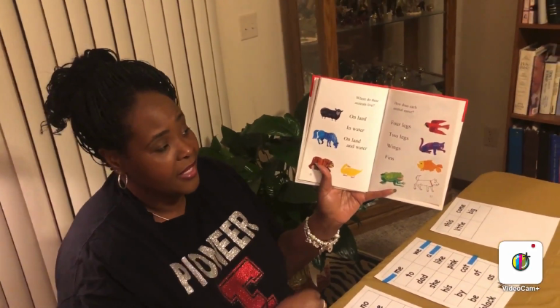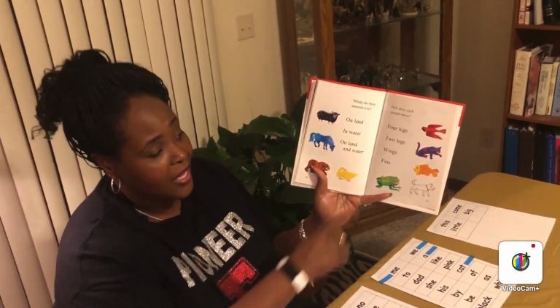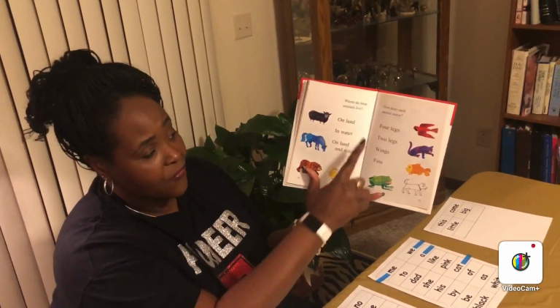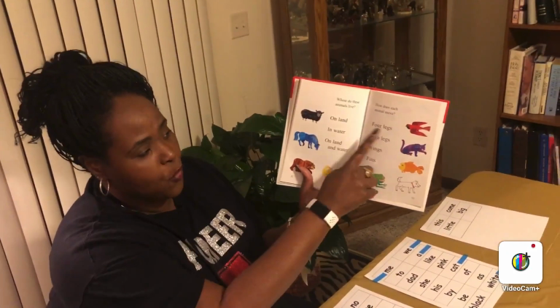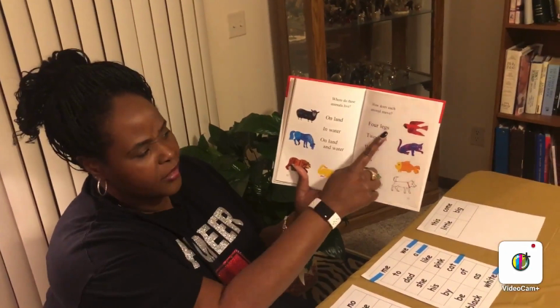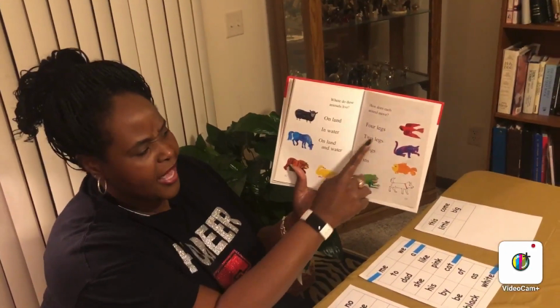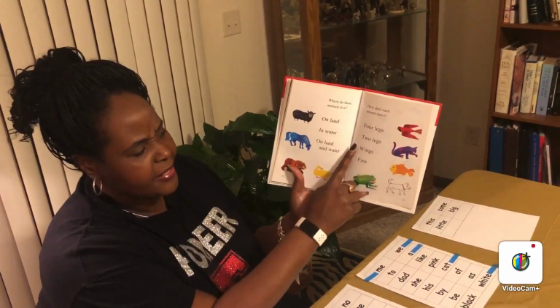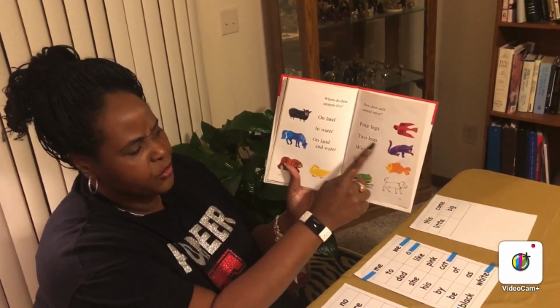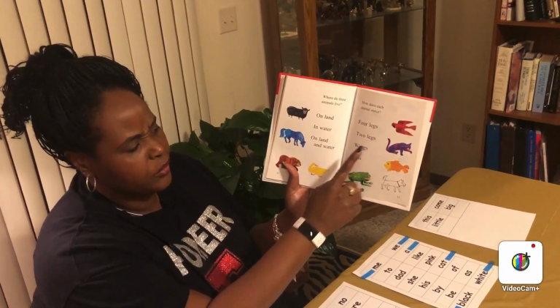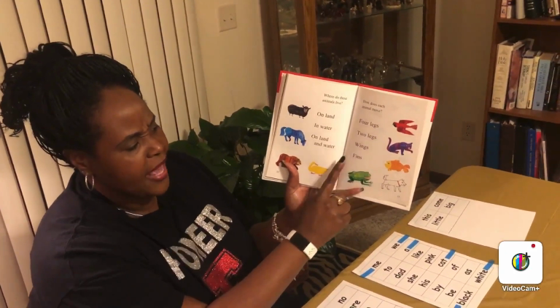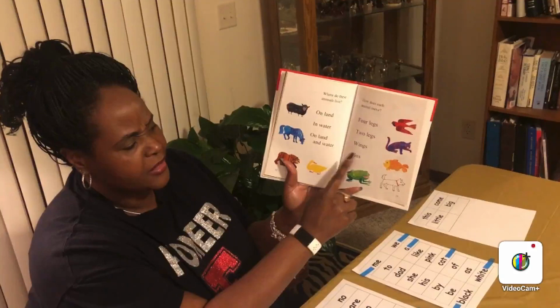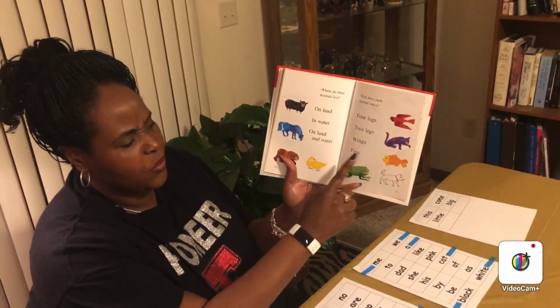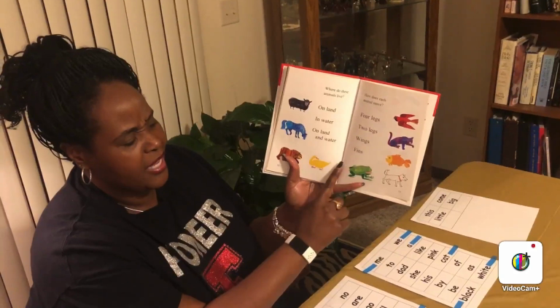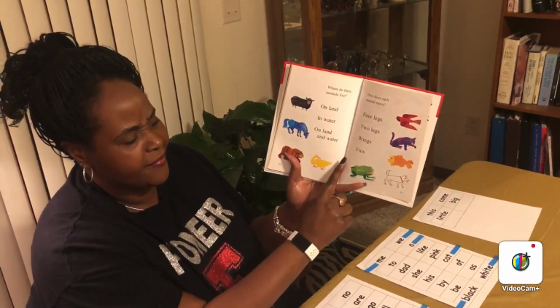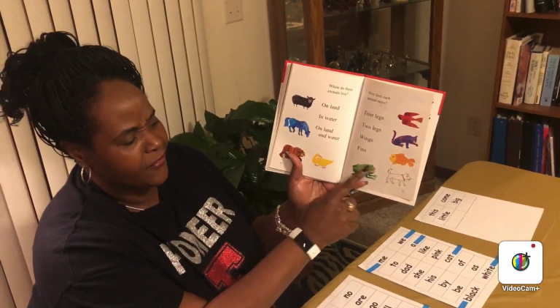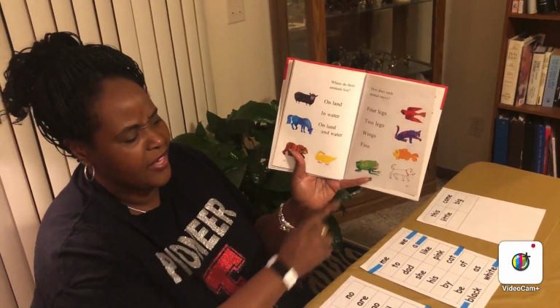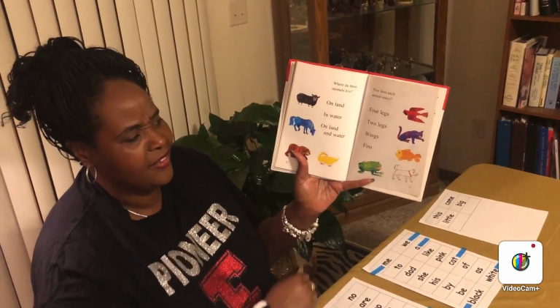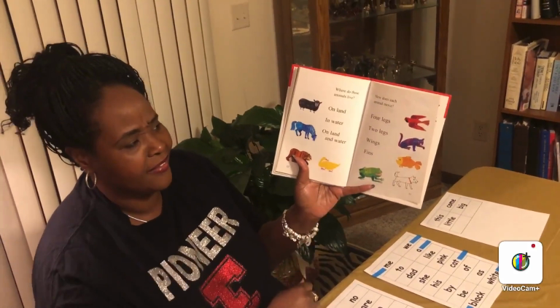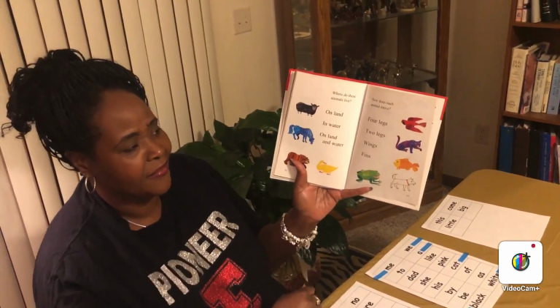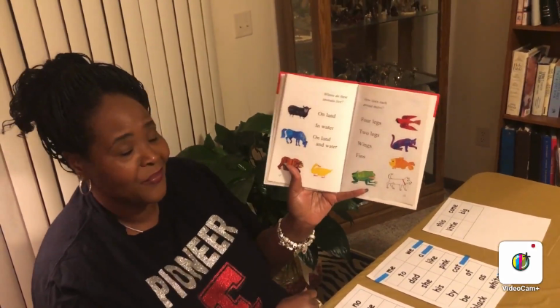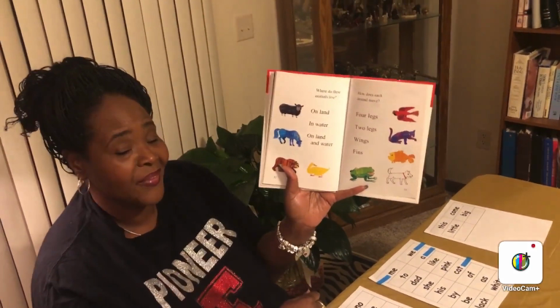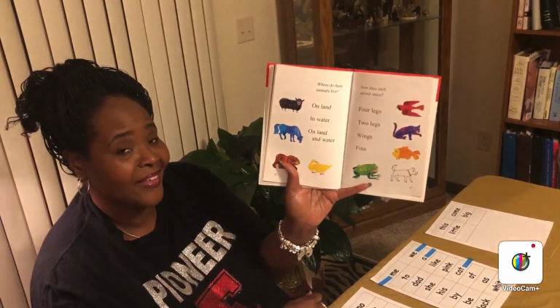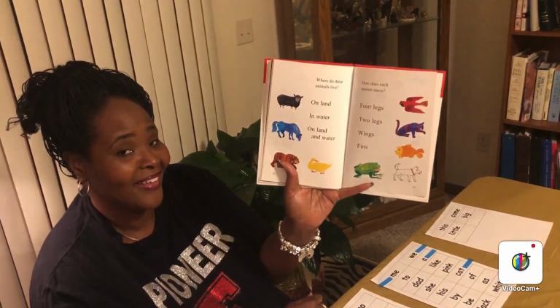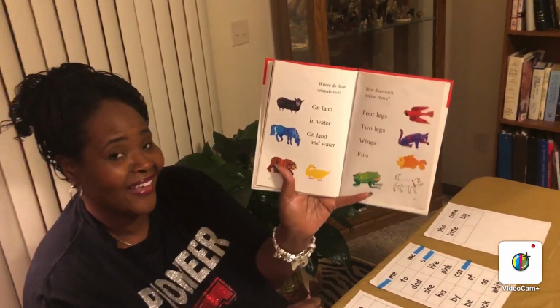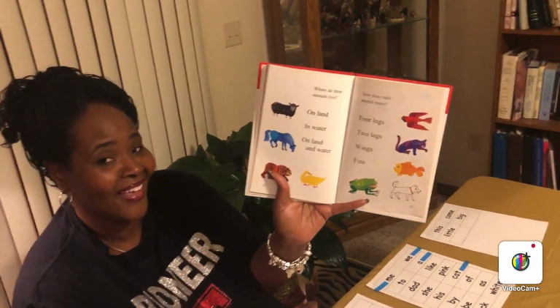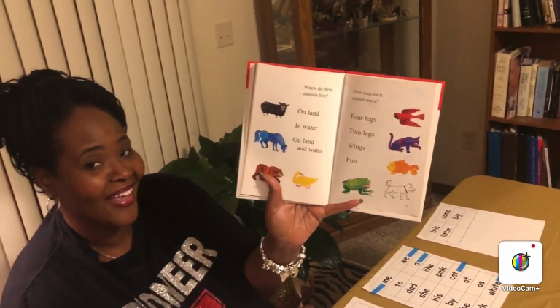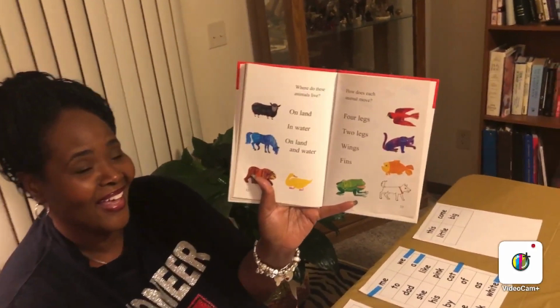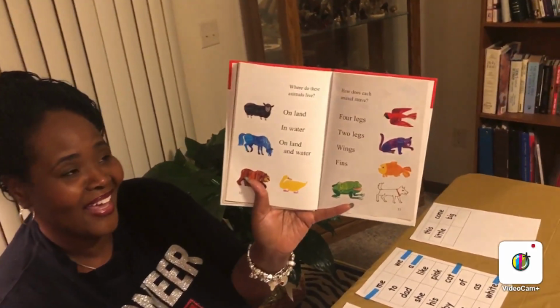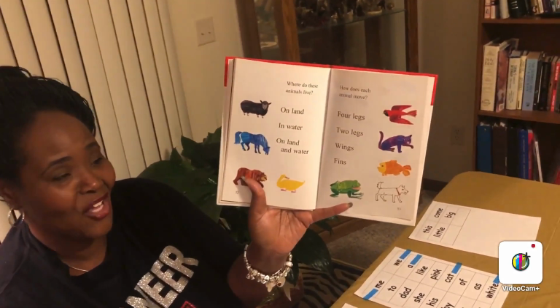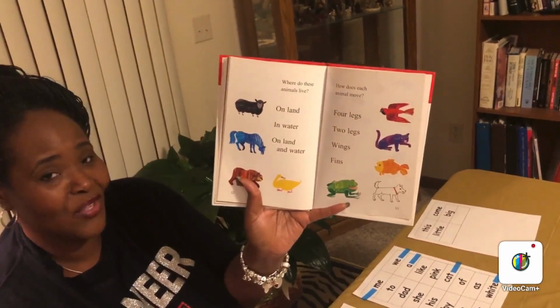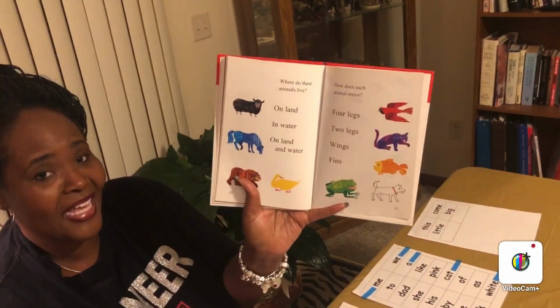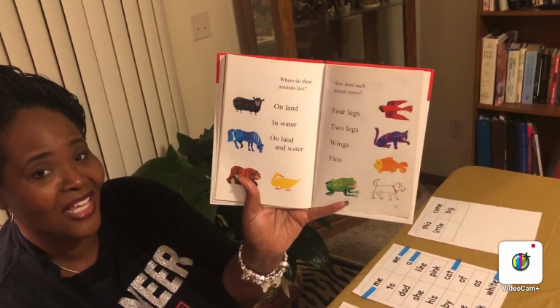Four legs, two legs, wings, fins. Can you do that activity?